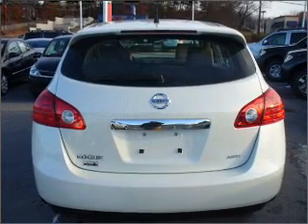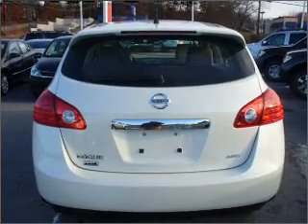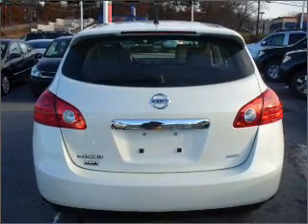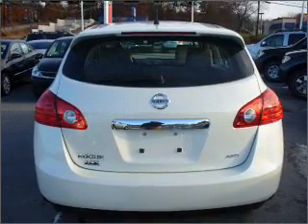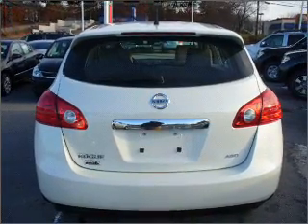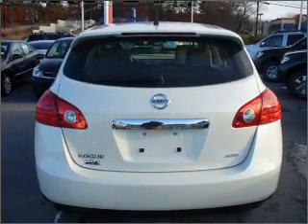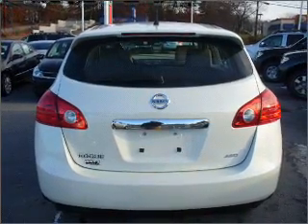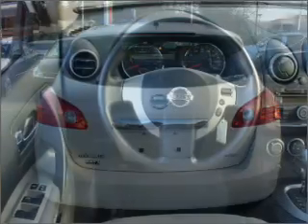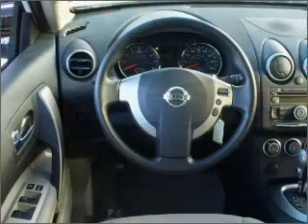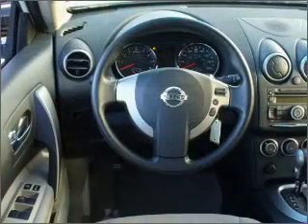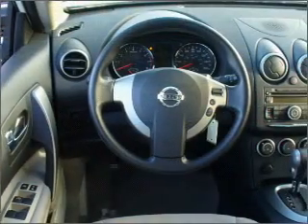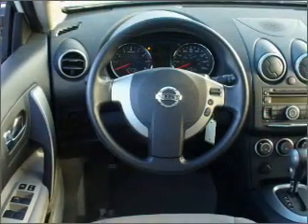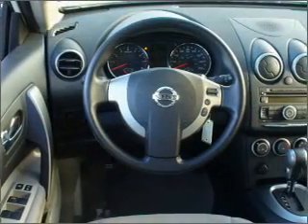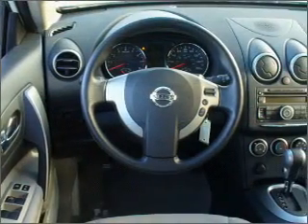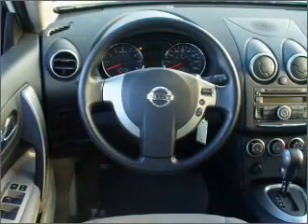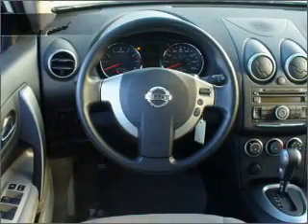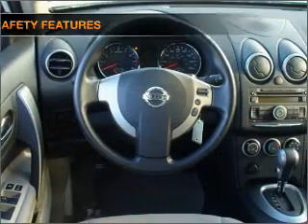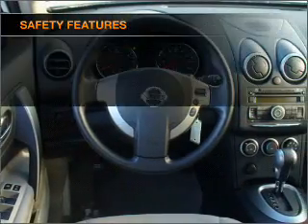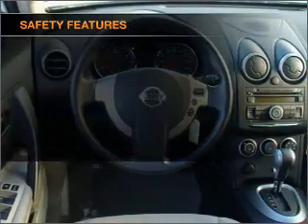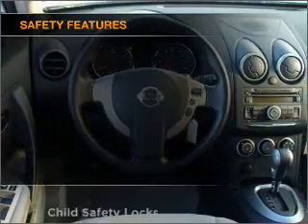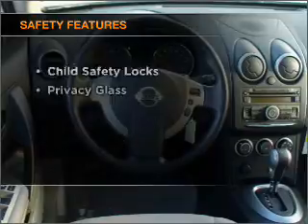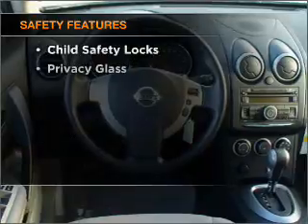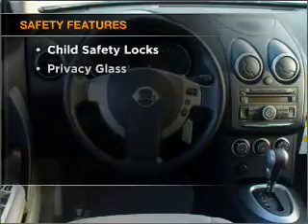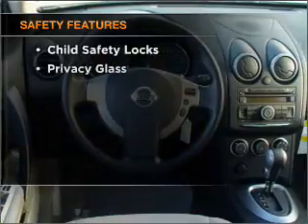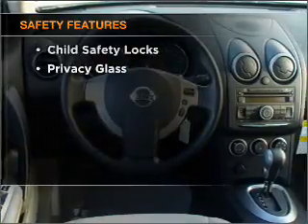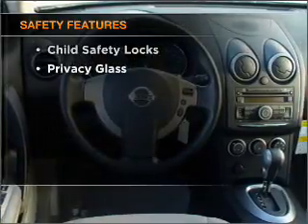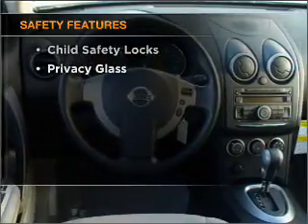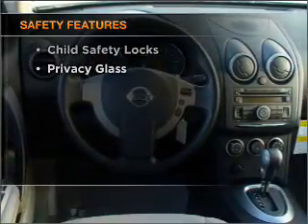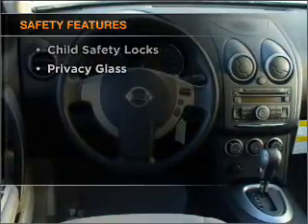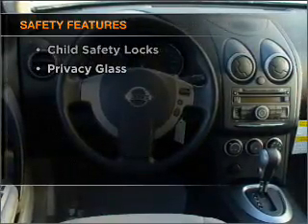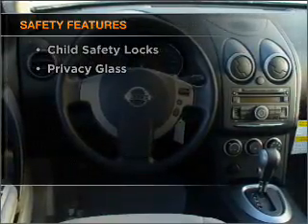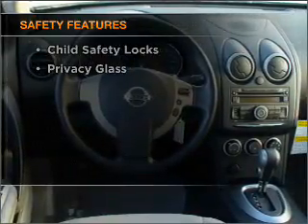Brake safely with the anti-lock braking system. And for your peace of mind, the following safety equipment is included.